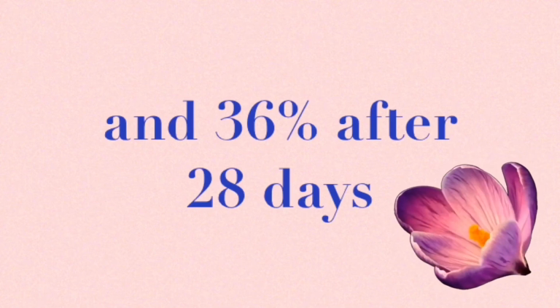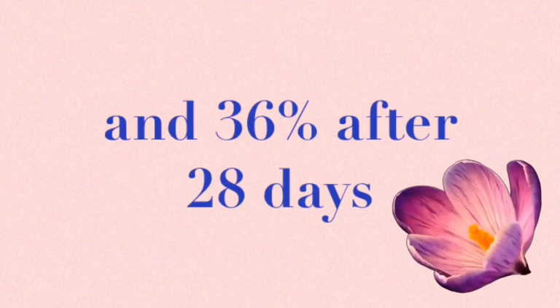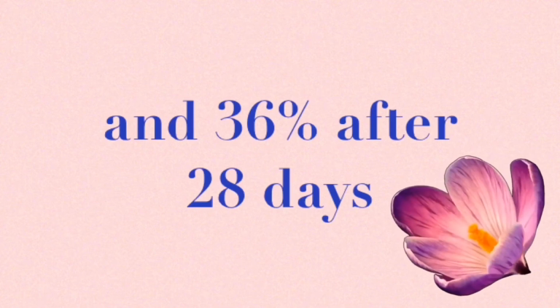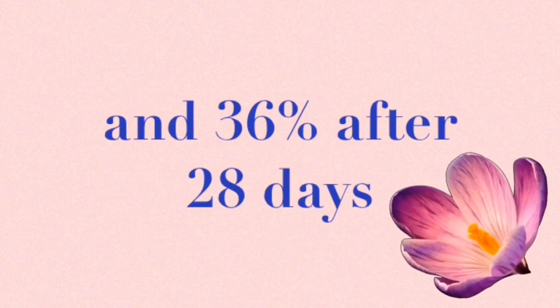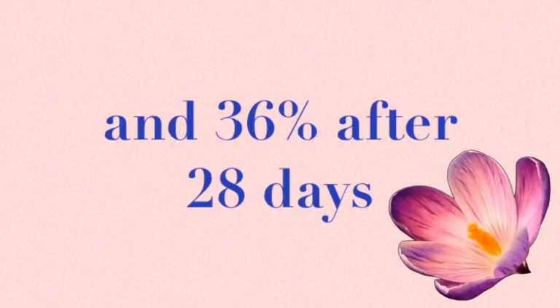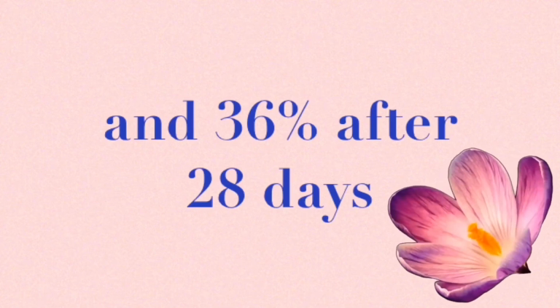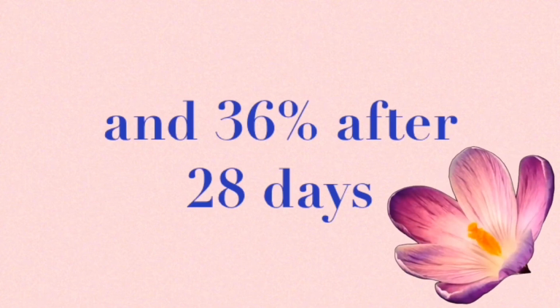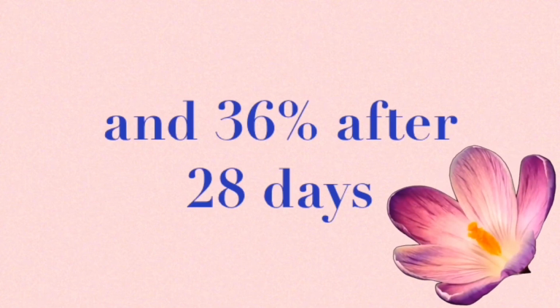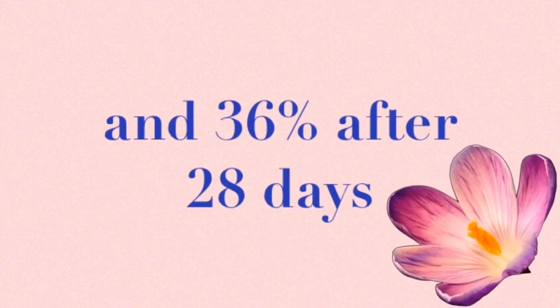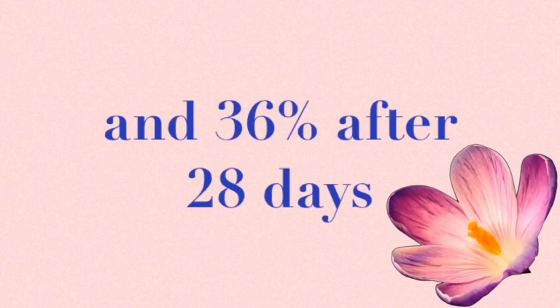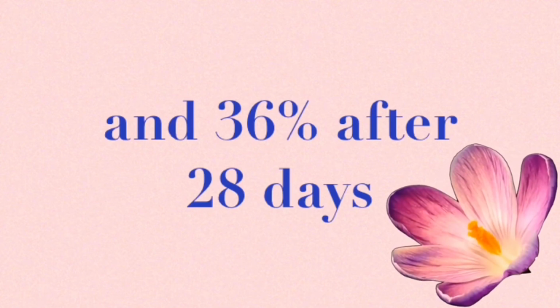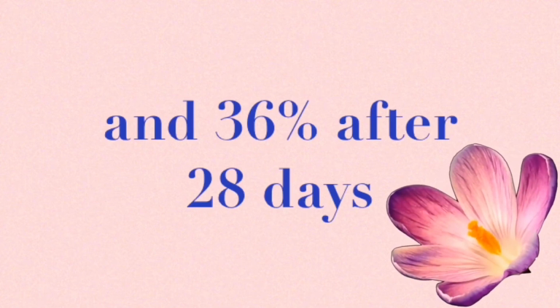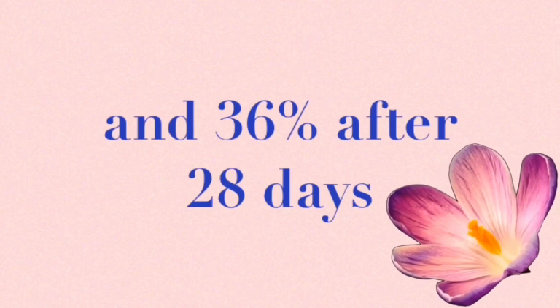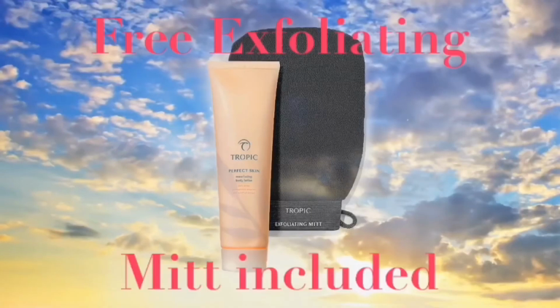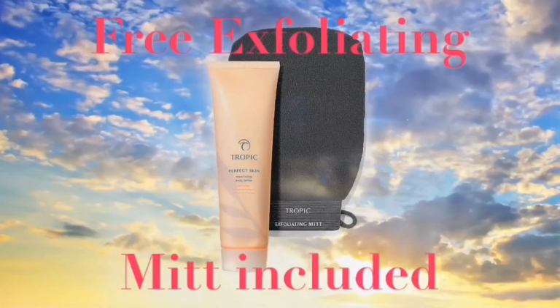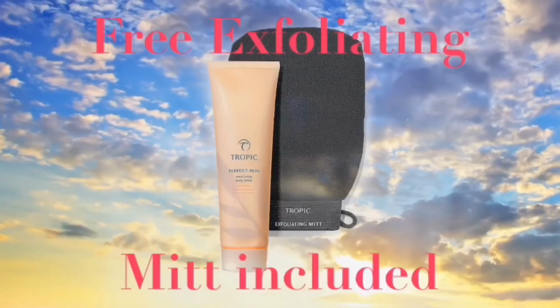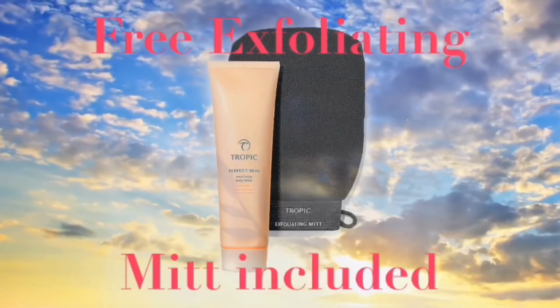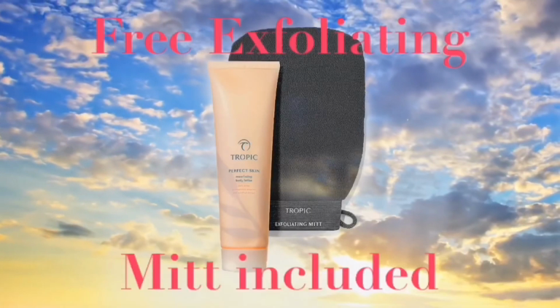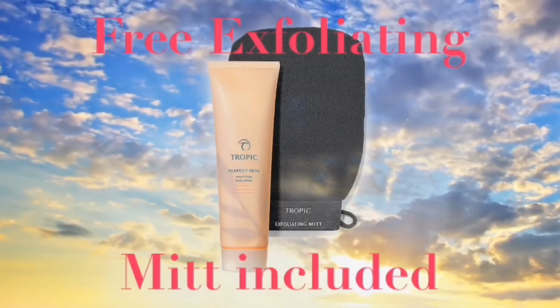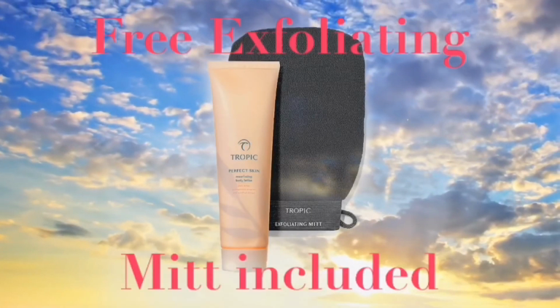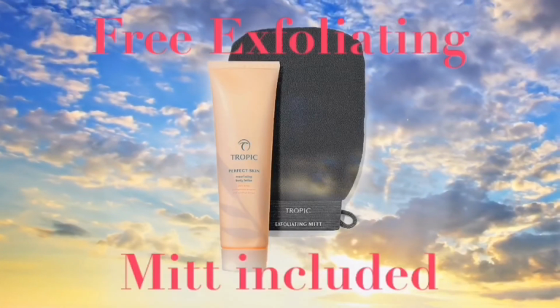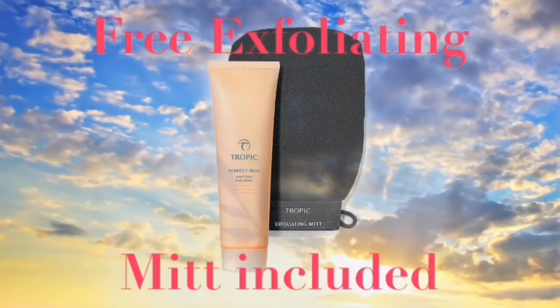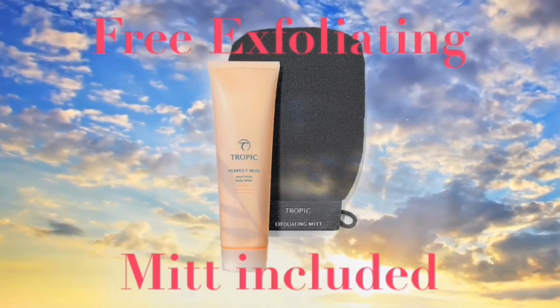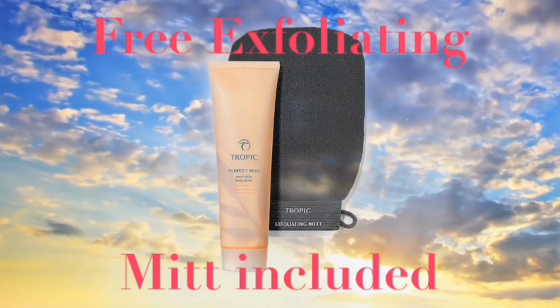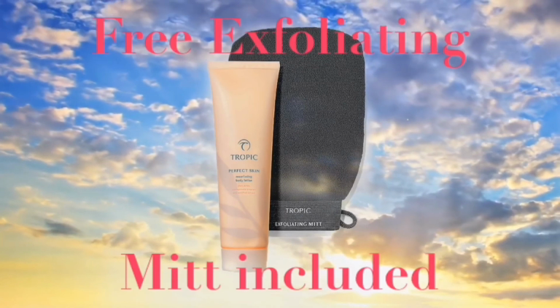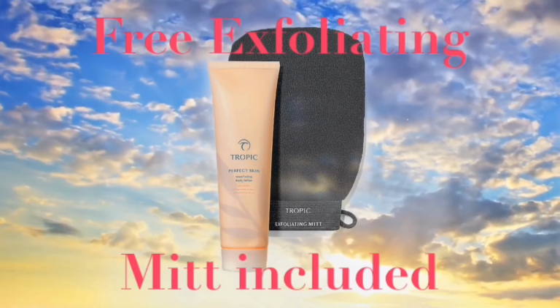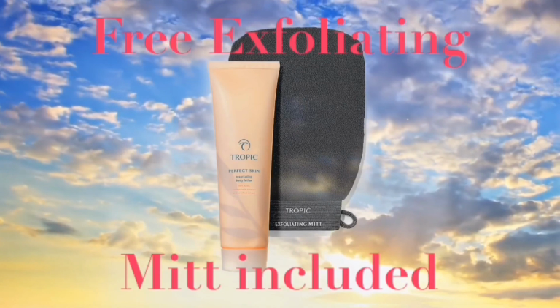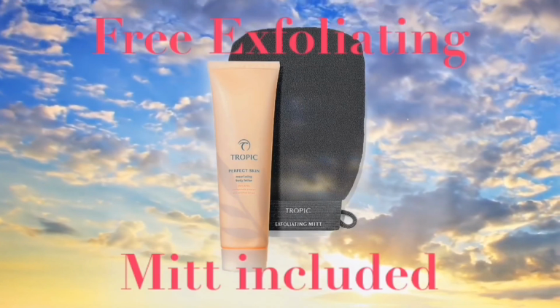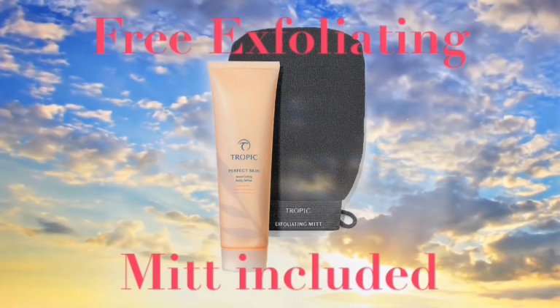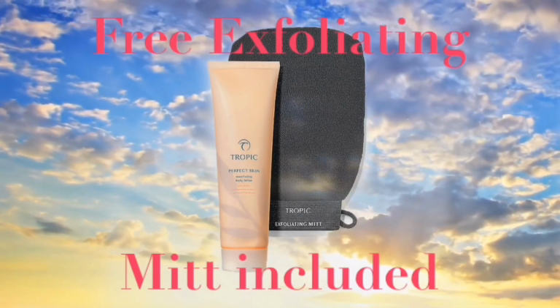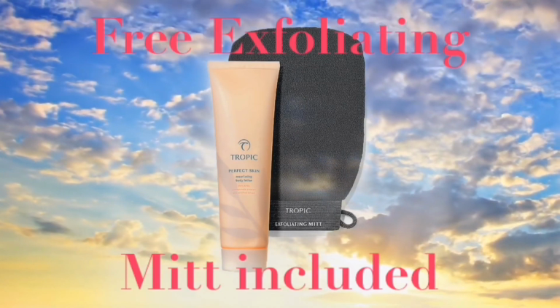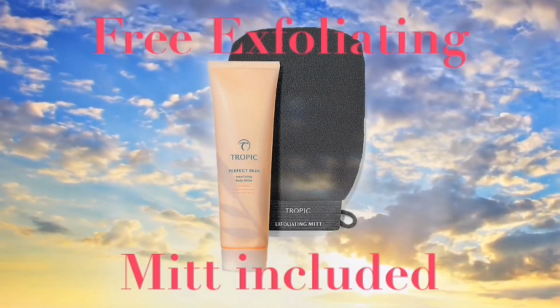Hey guys, when you're ordering, don't forget to use the option for the free mitt.